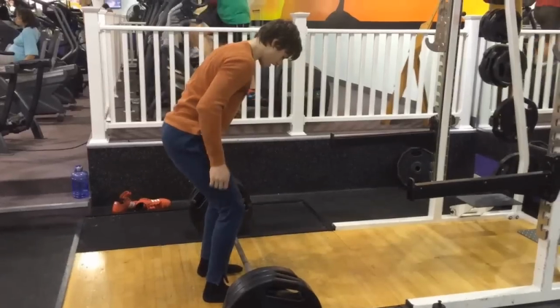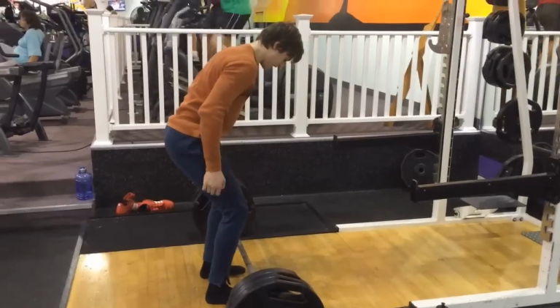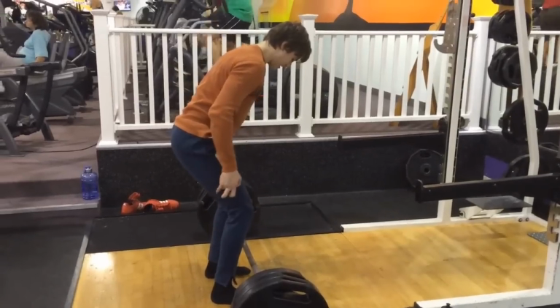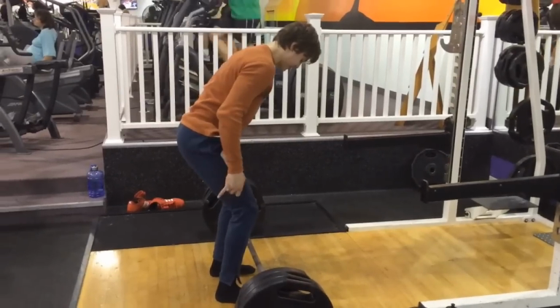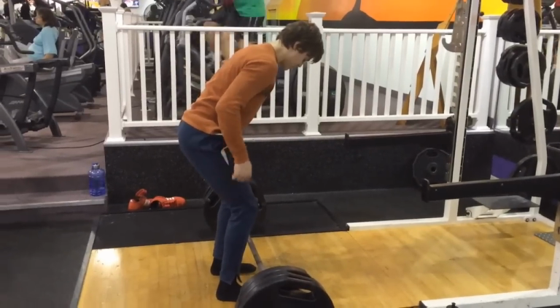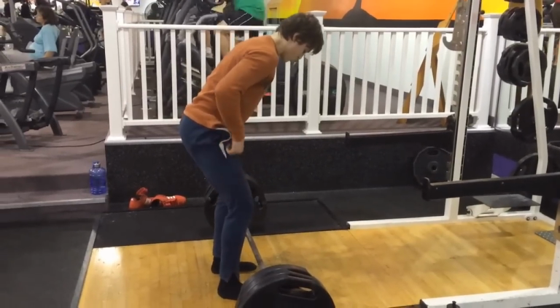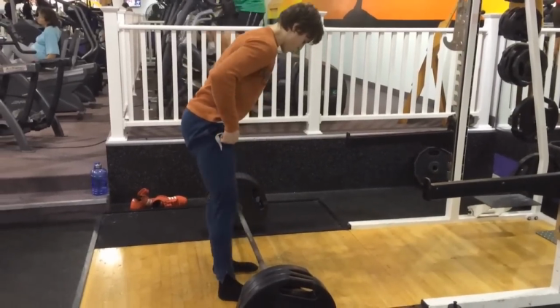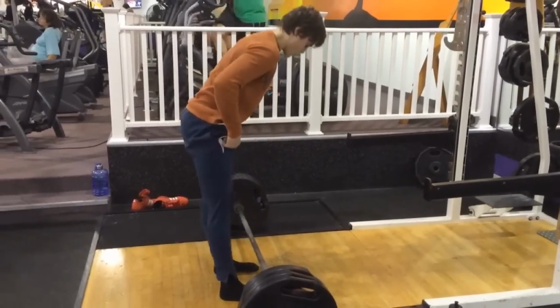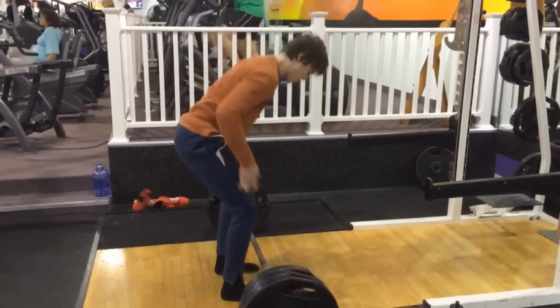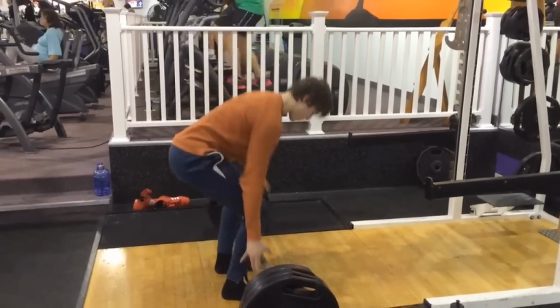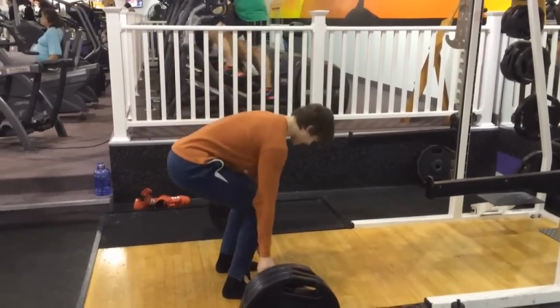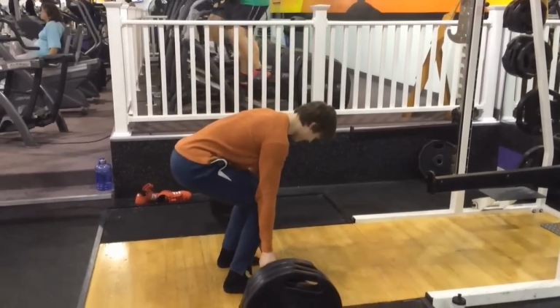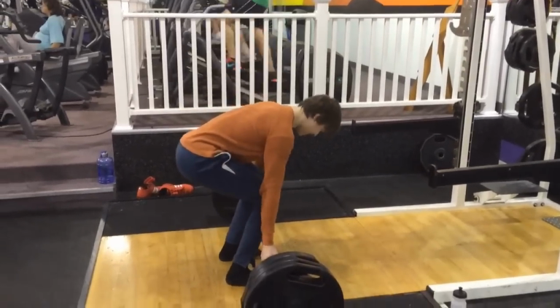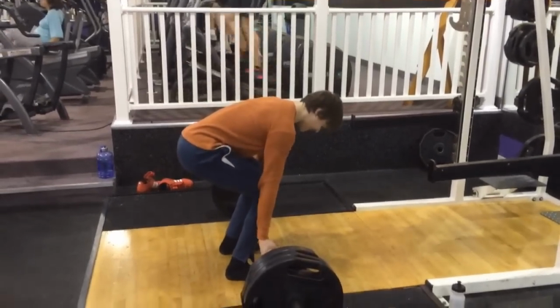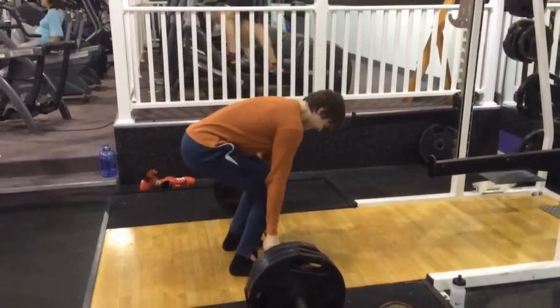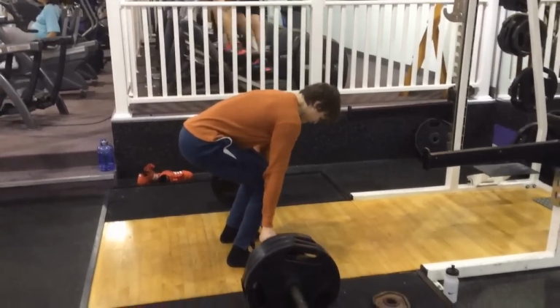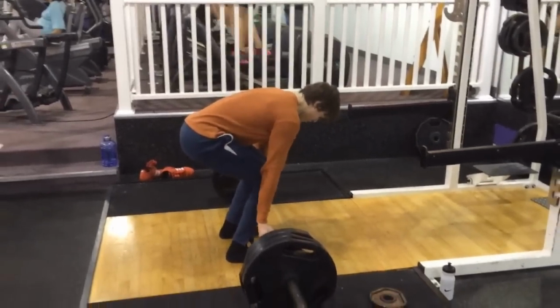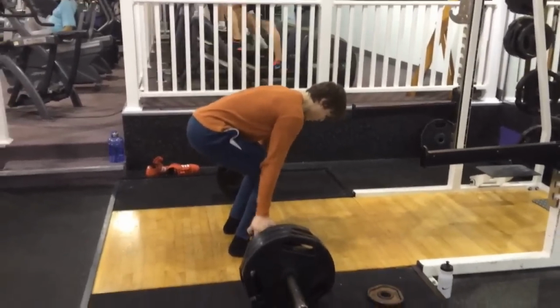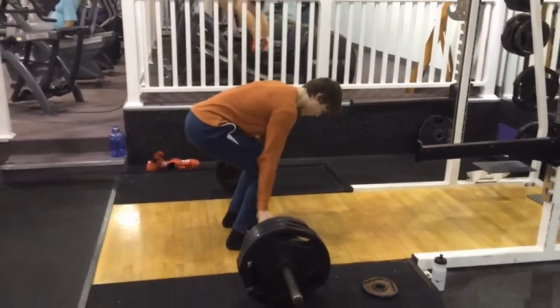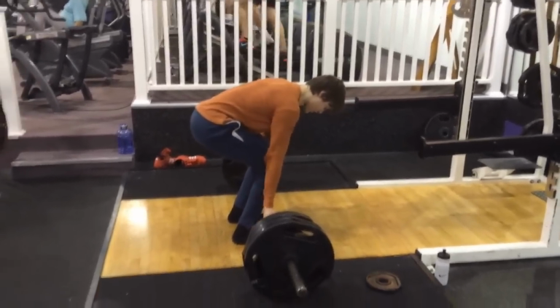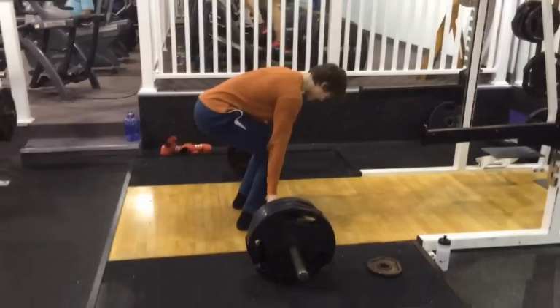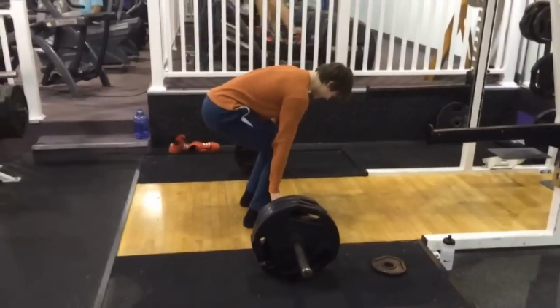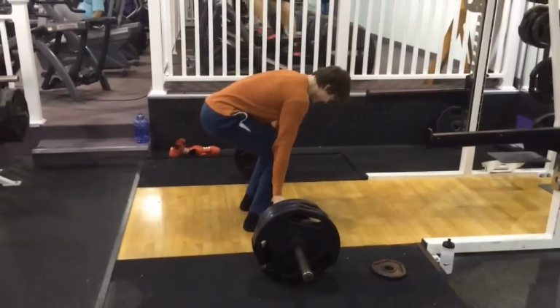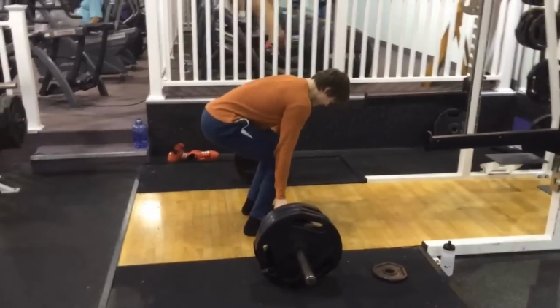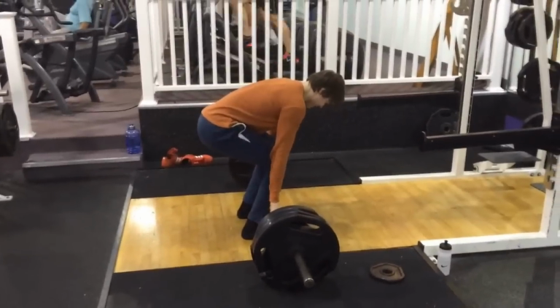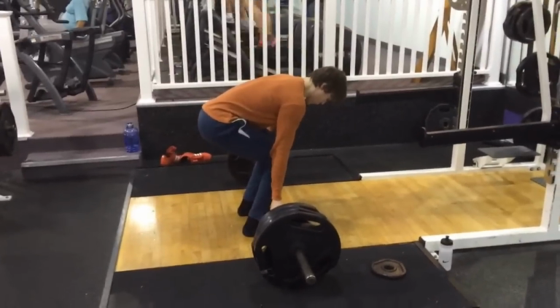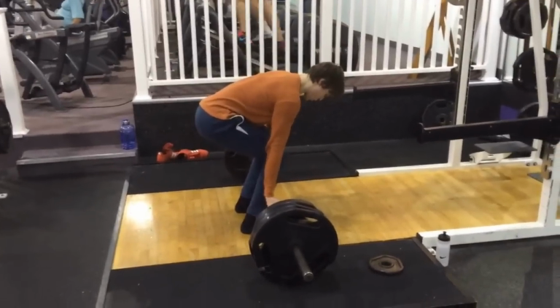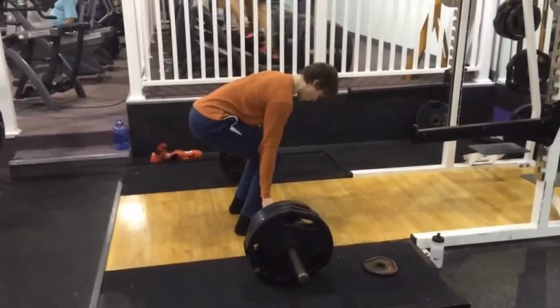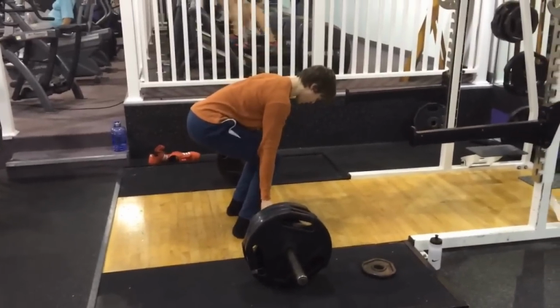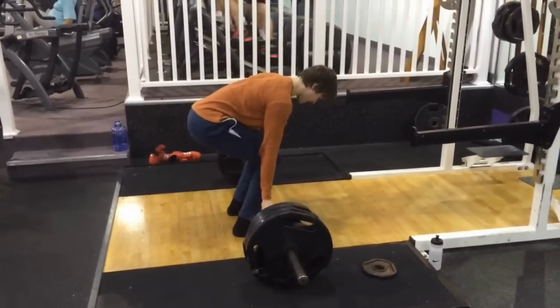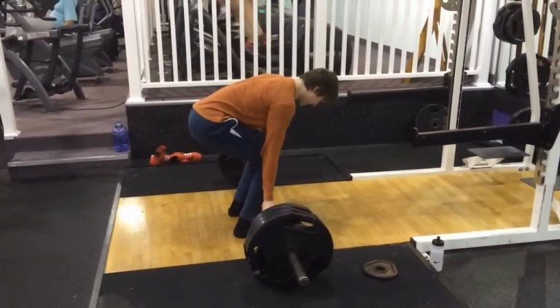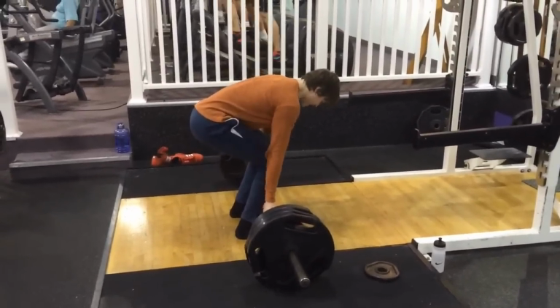Here we go. This is me deadlifting 315 for the first time. This was on Jason Blaha's program.